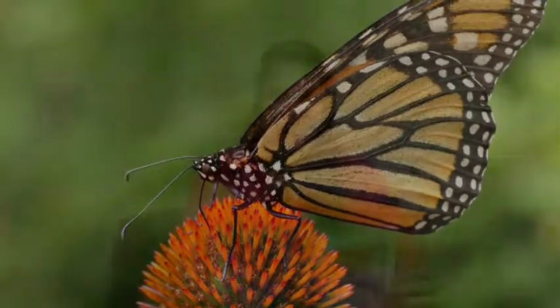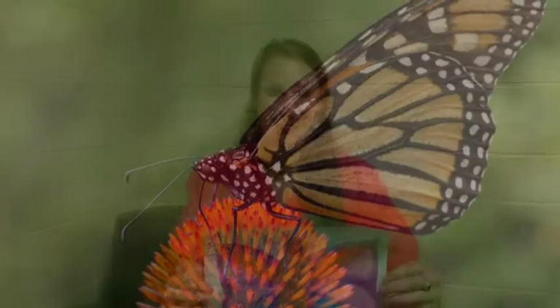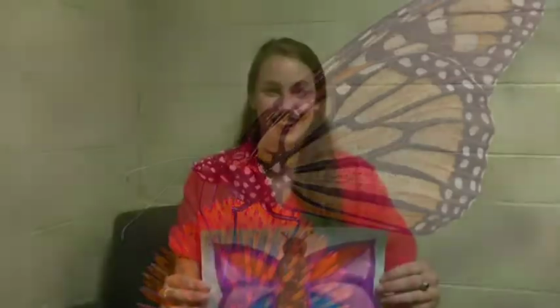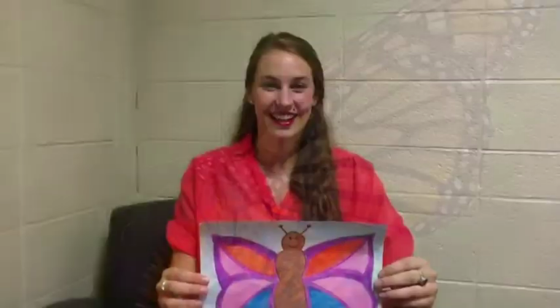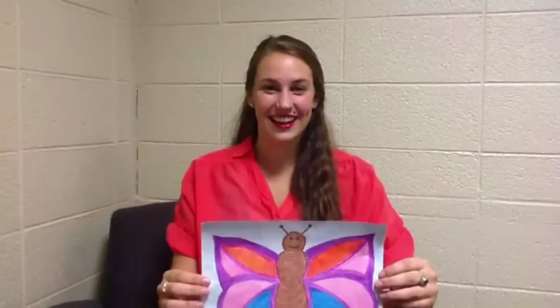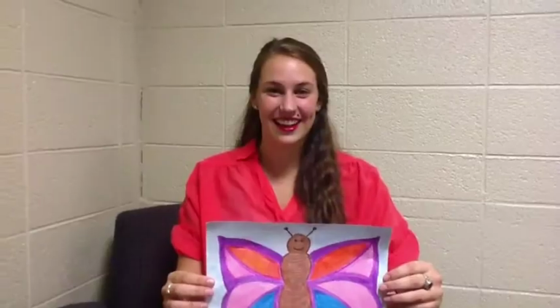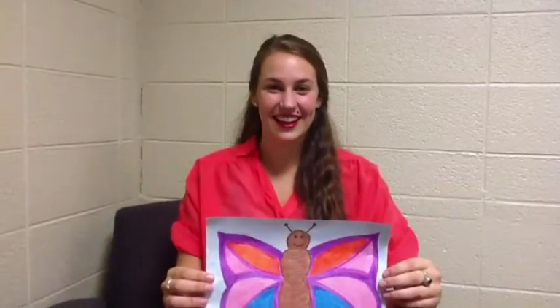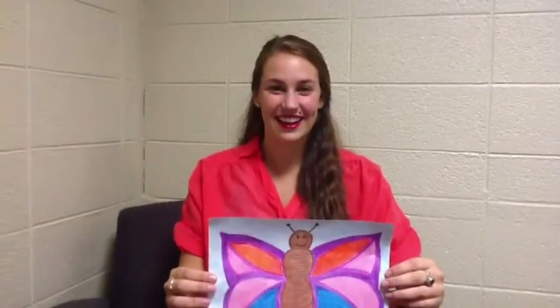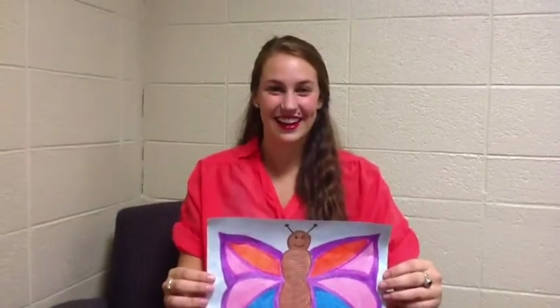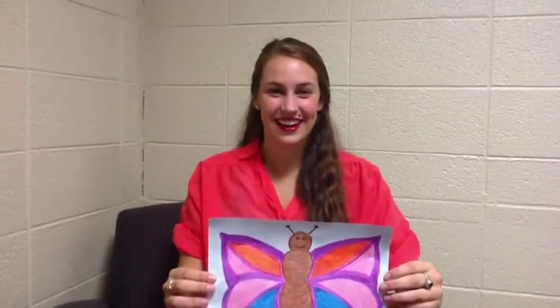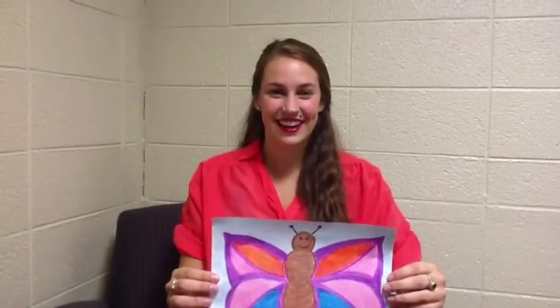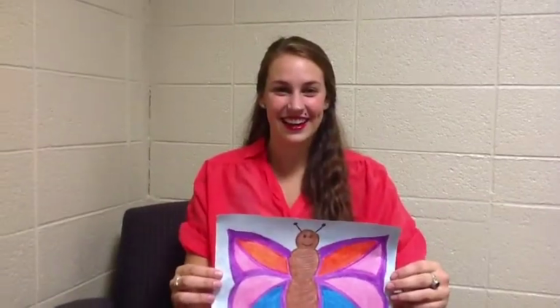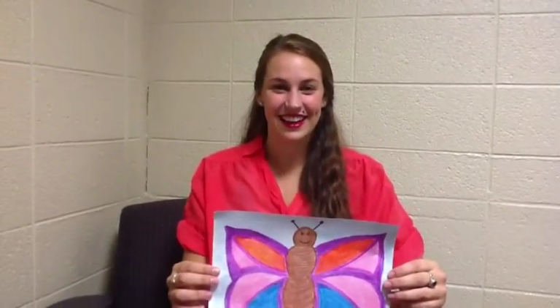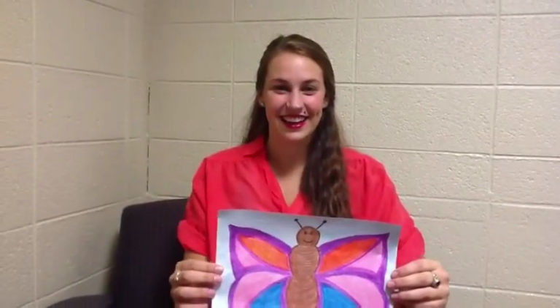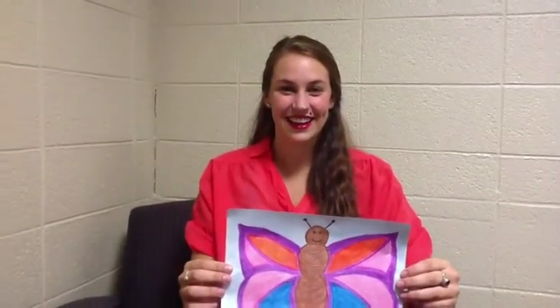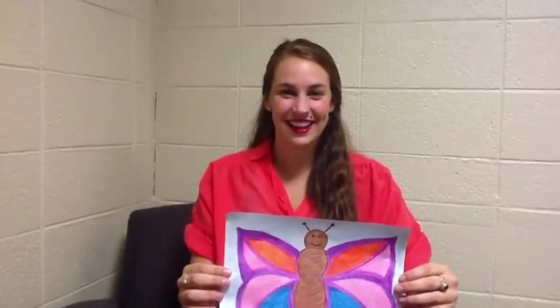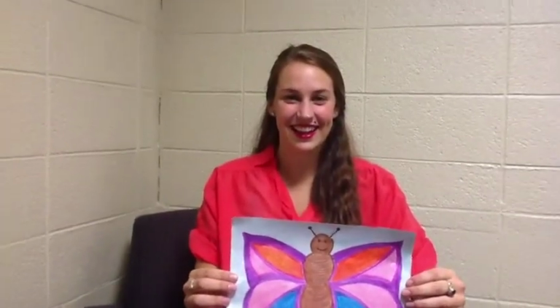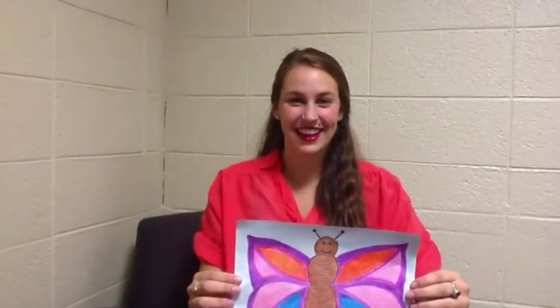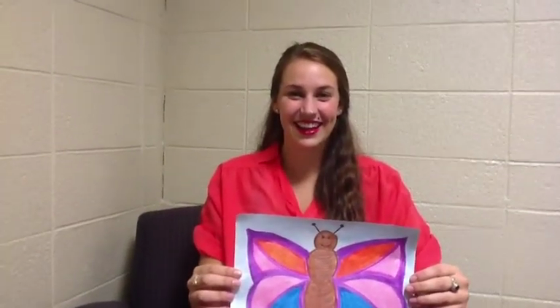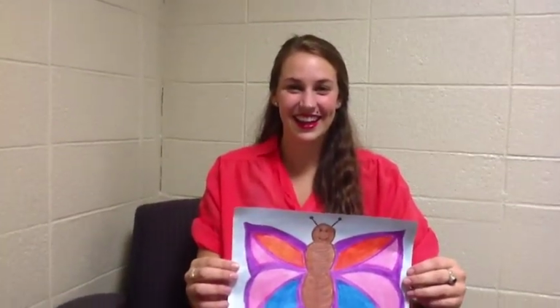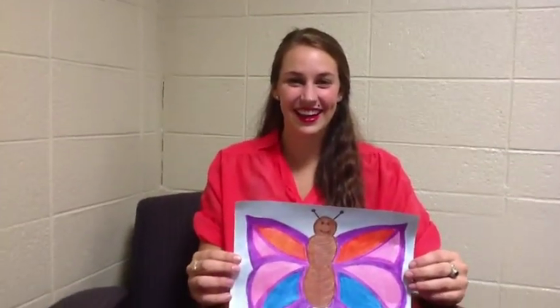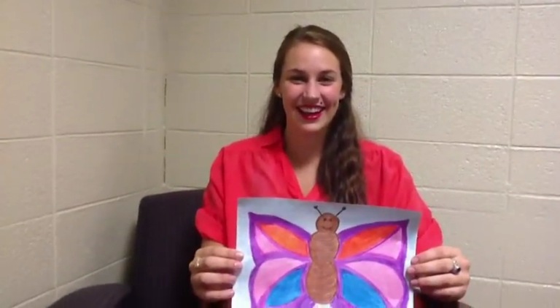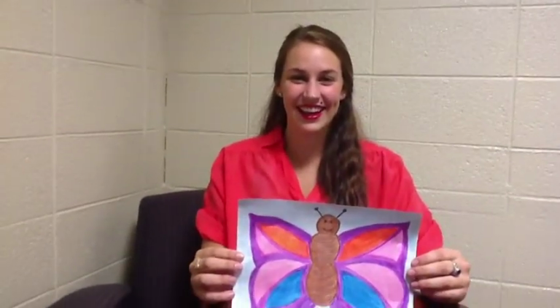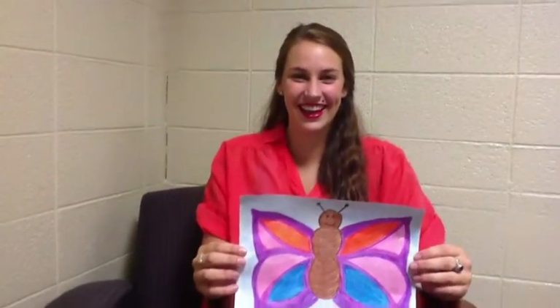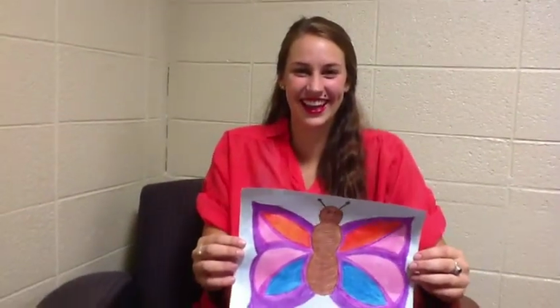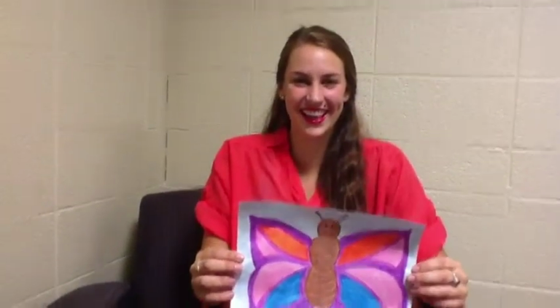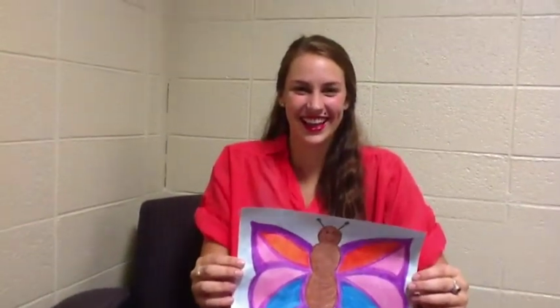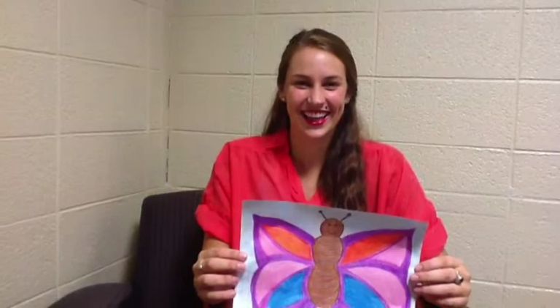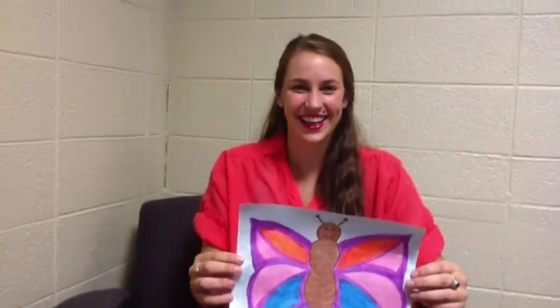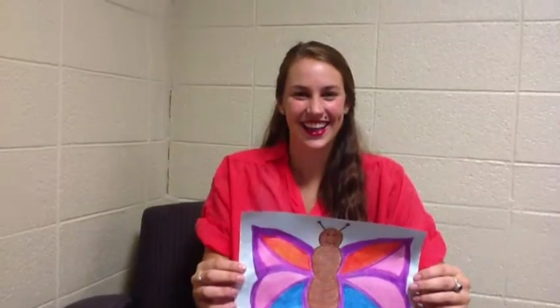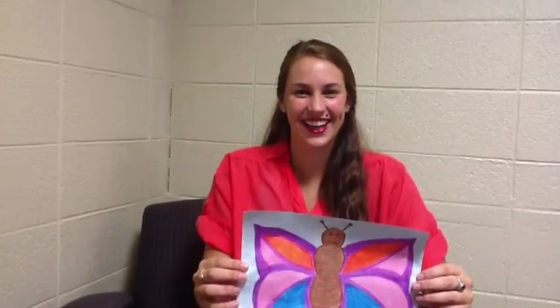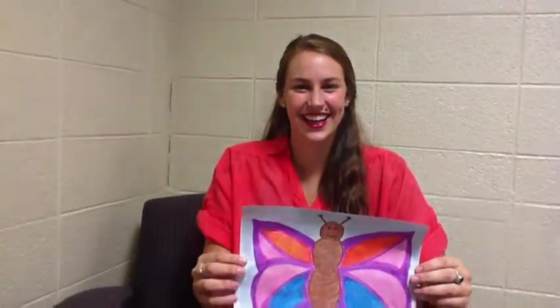And here we have our first grade teacher, Mrs. Anderson, to share some things with us about butterflies.